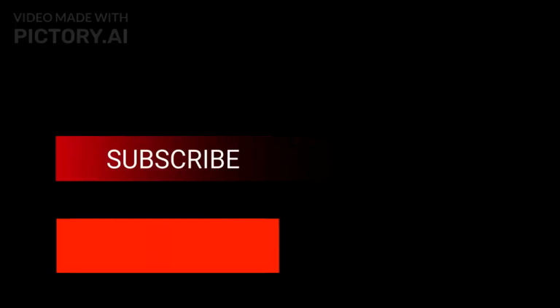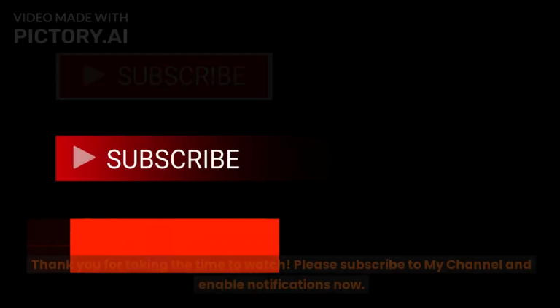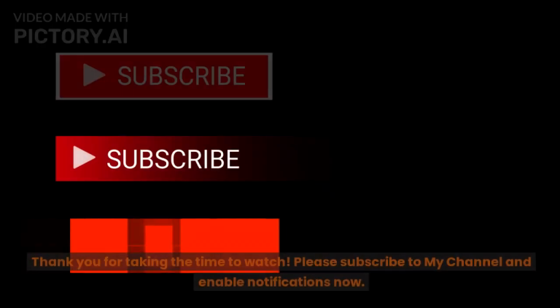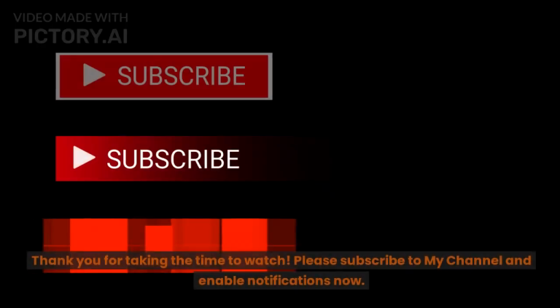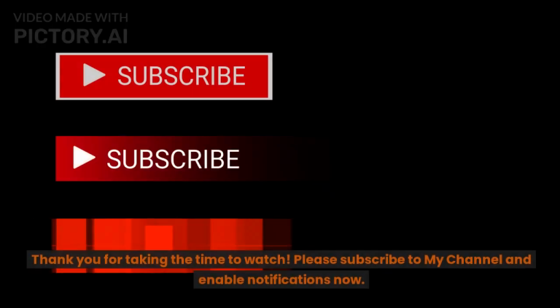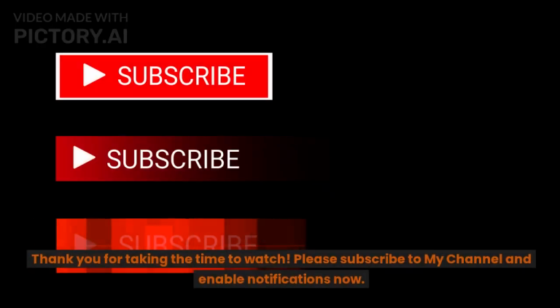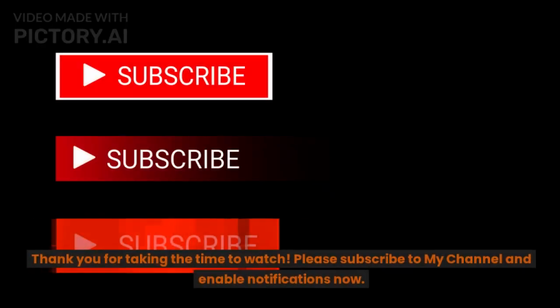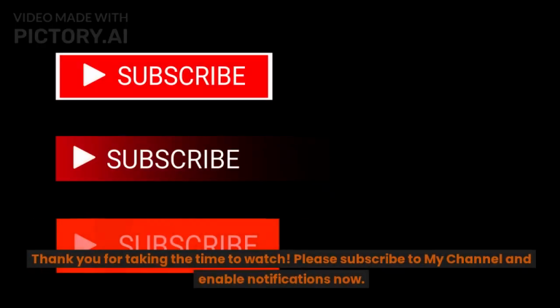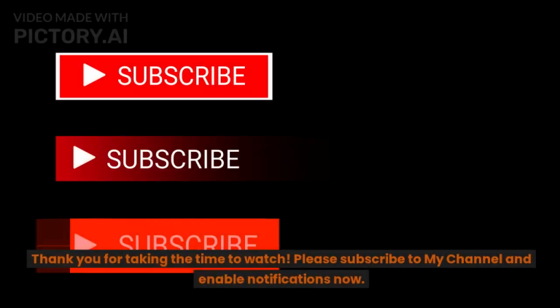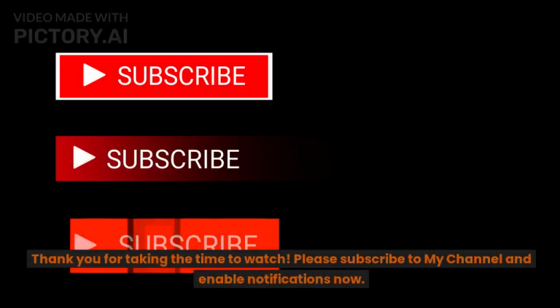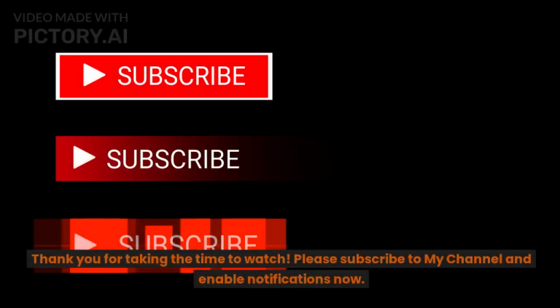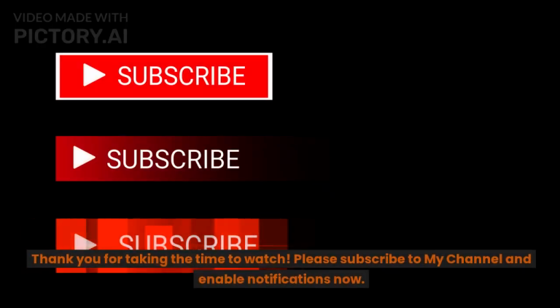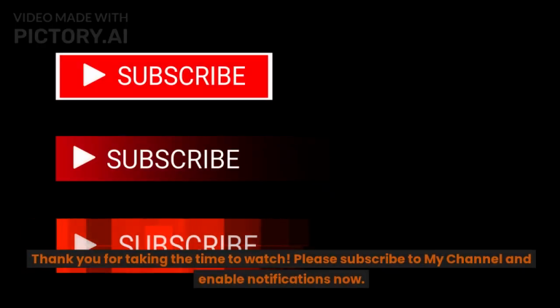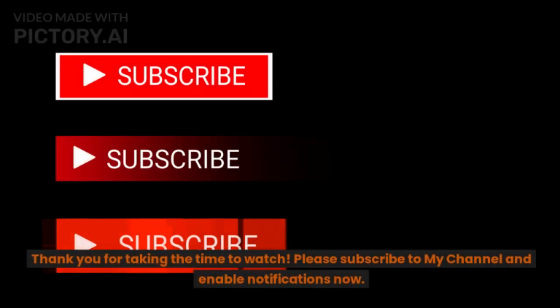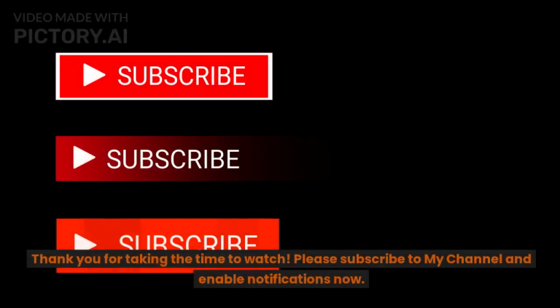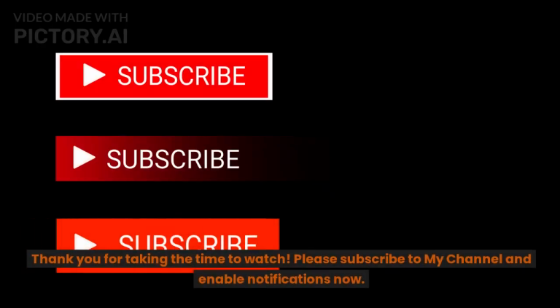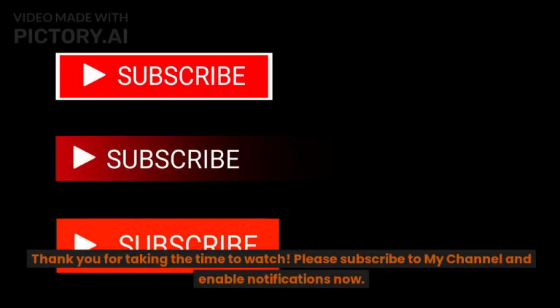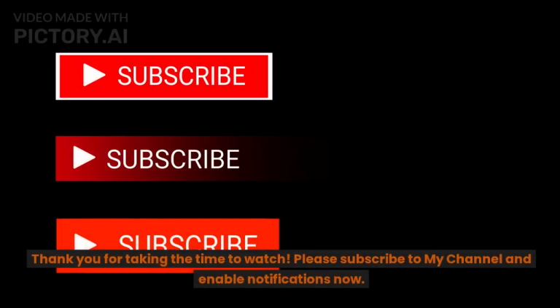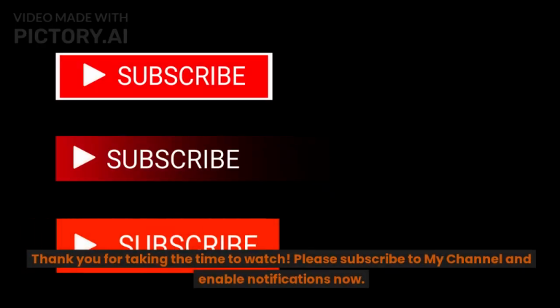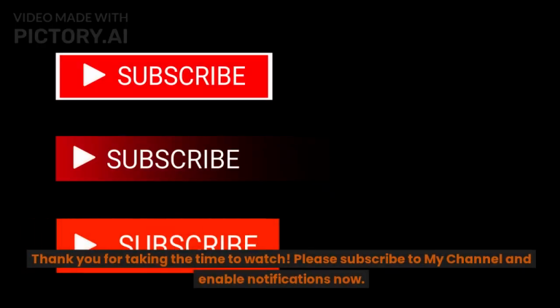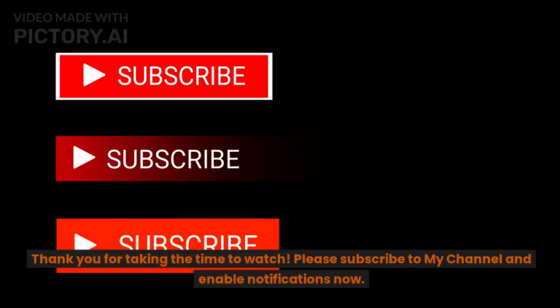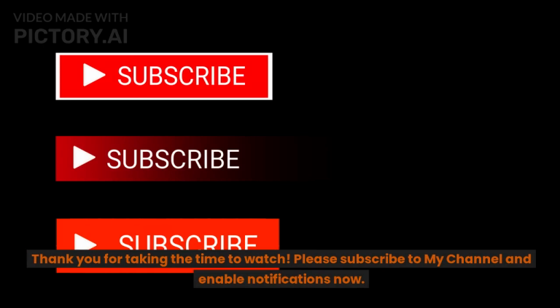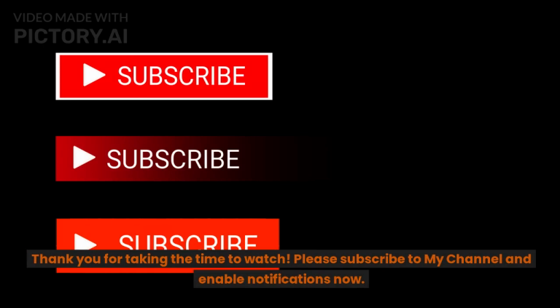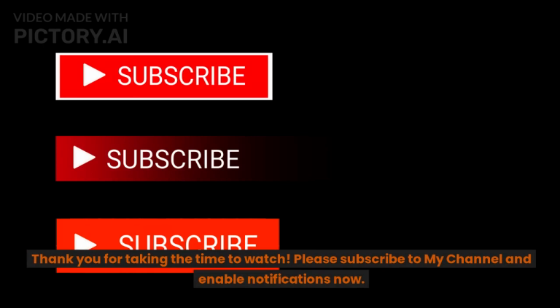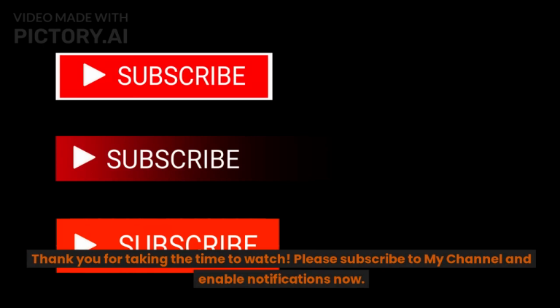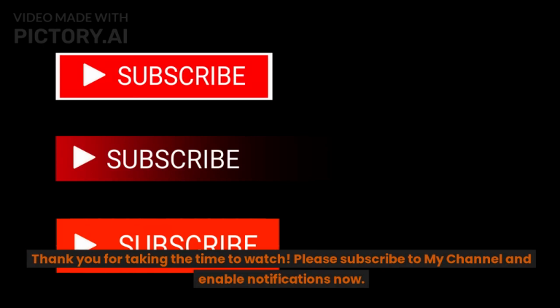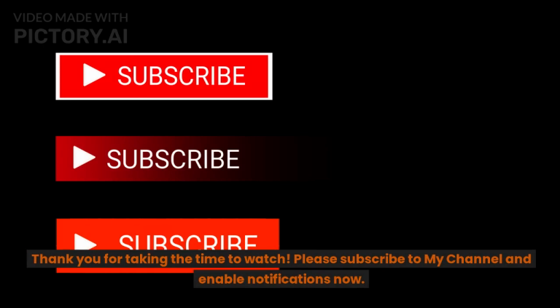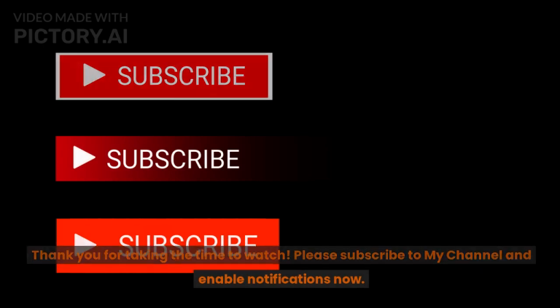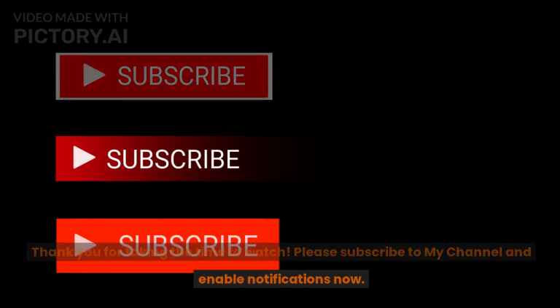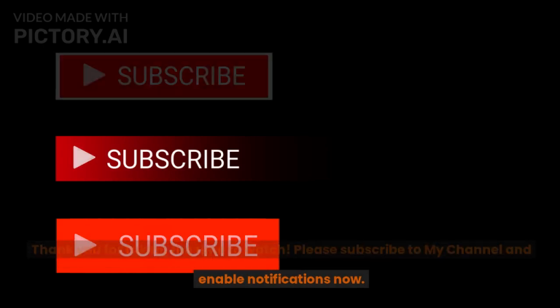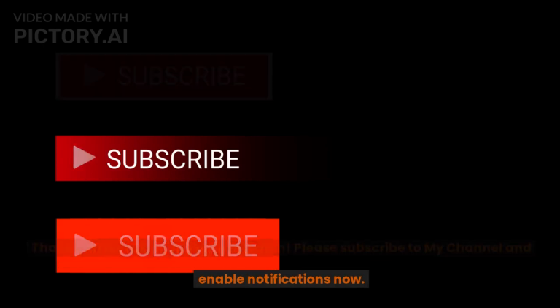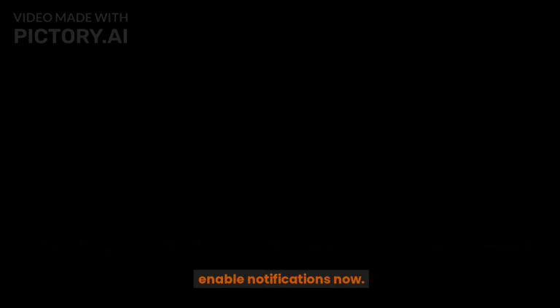Thank you for watching. Please subscribe to the channel and enable notifications.